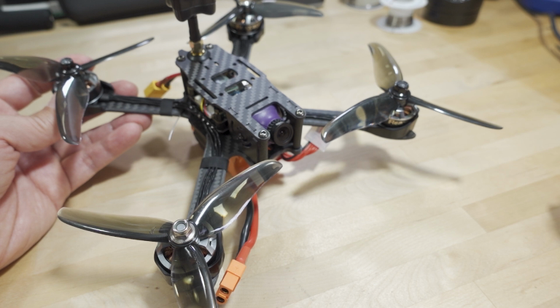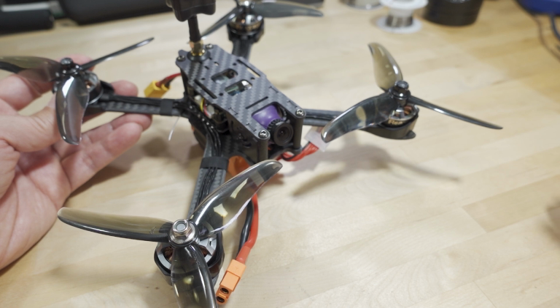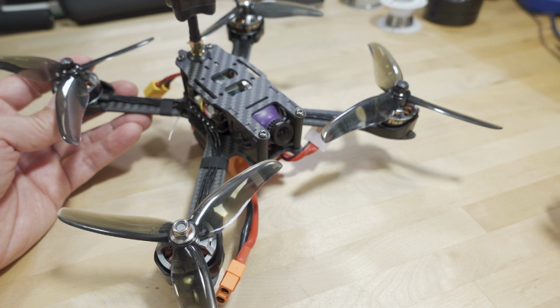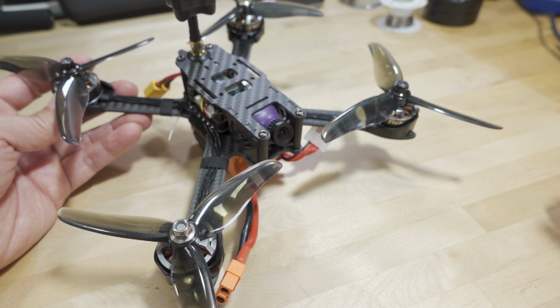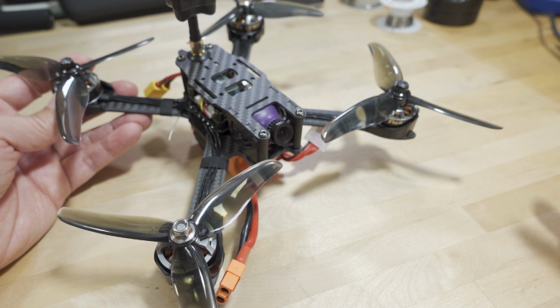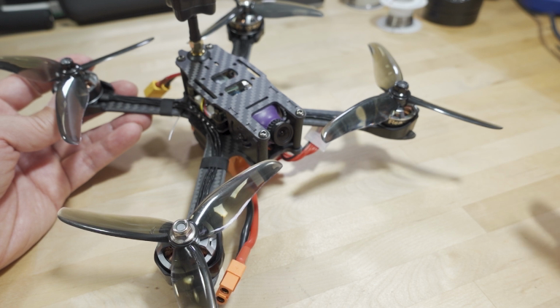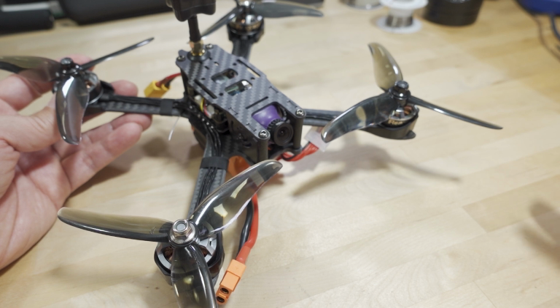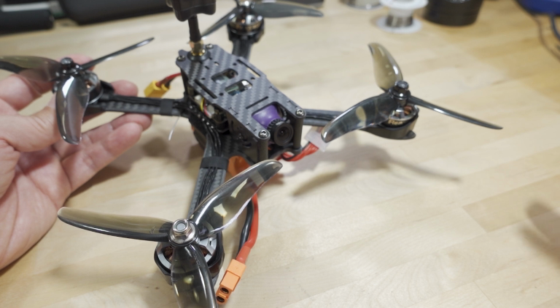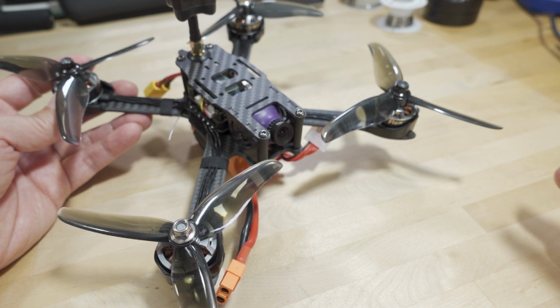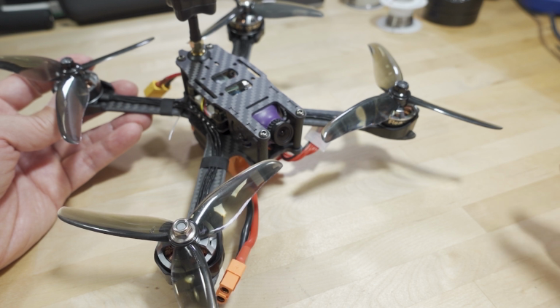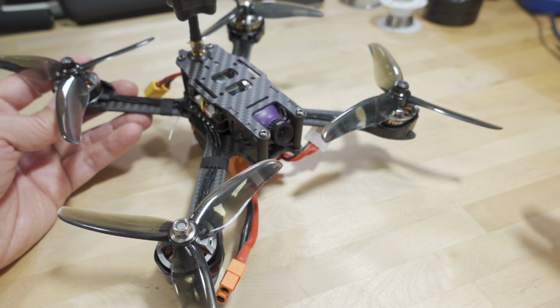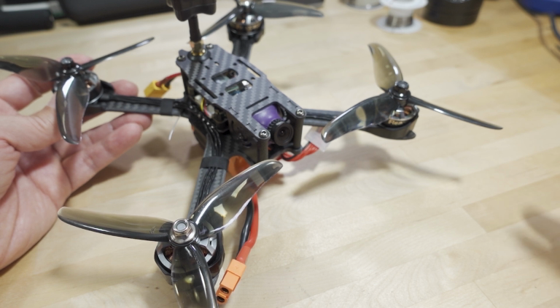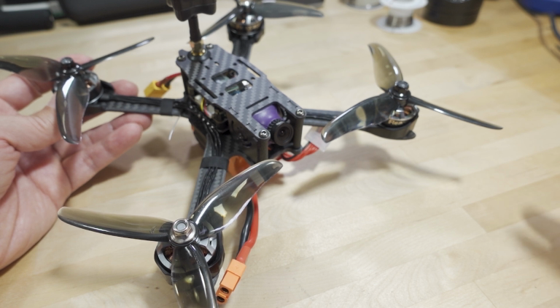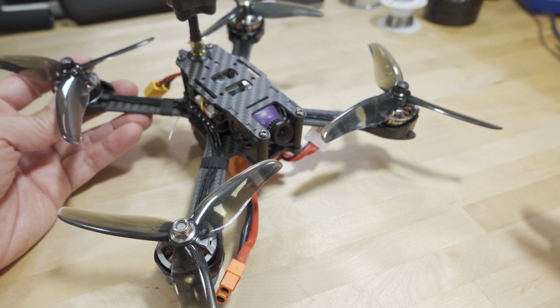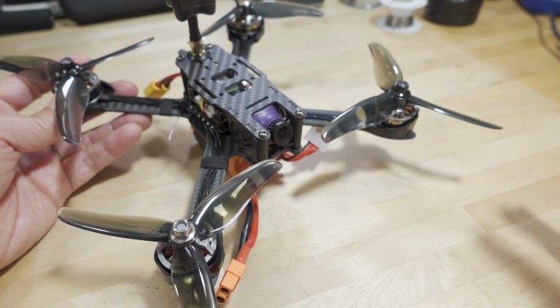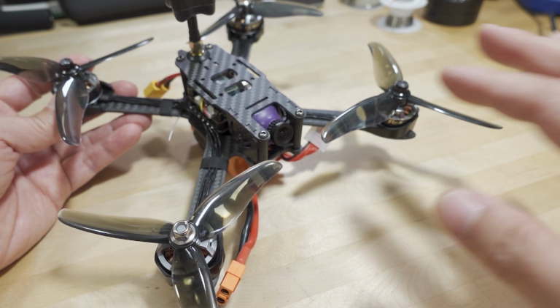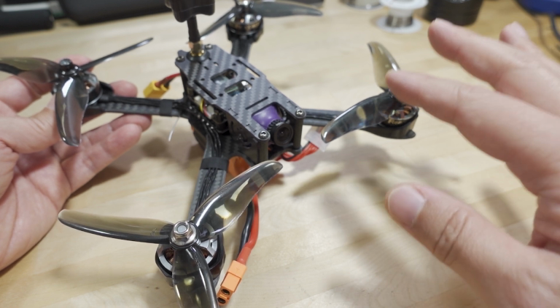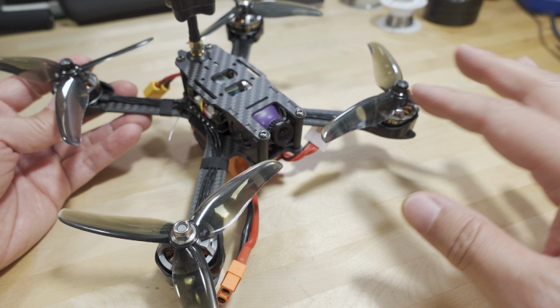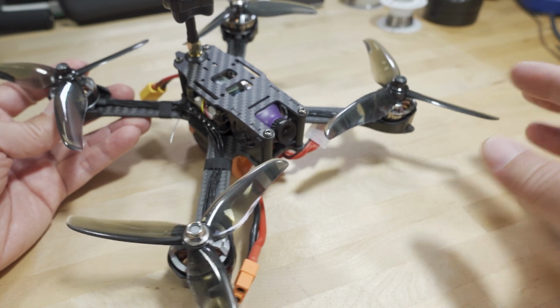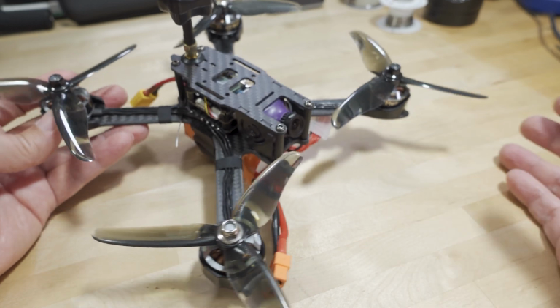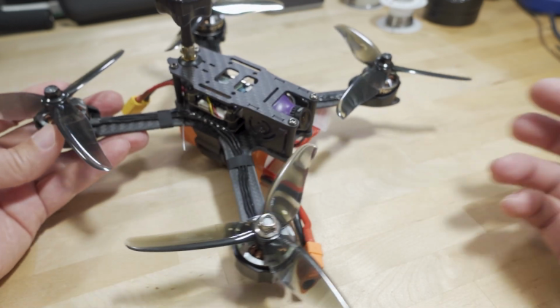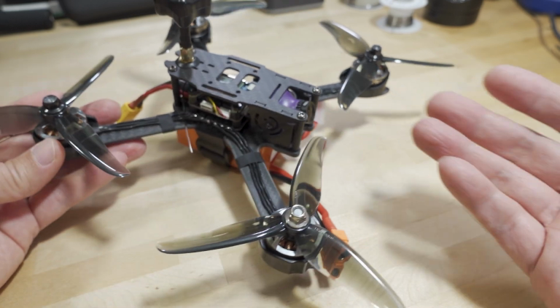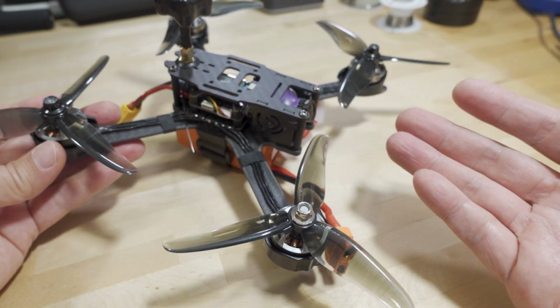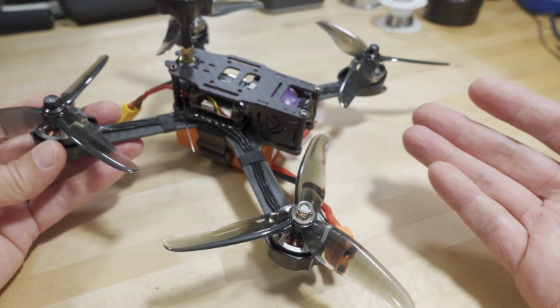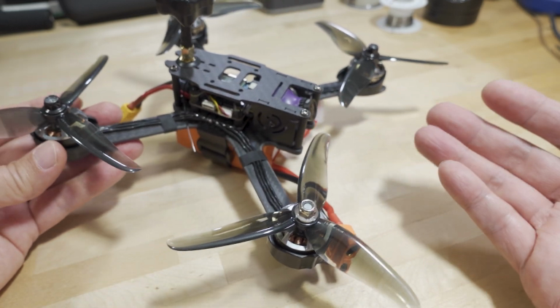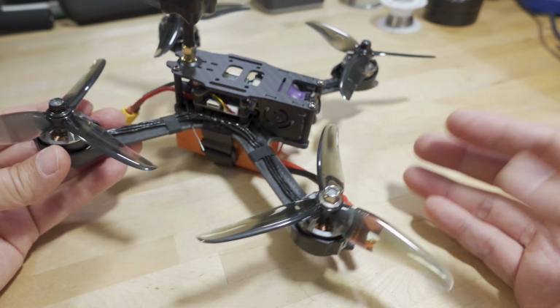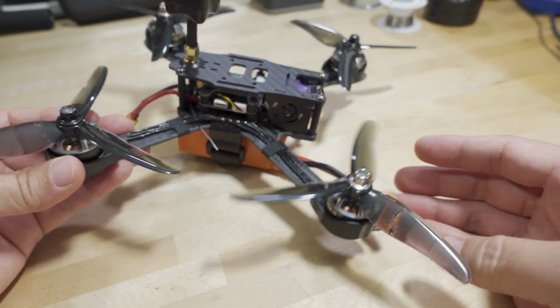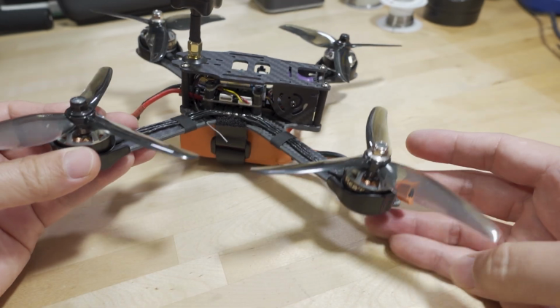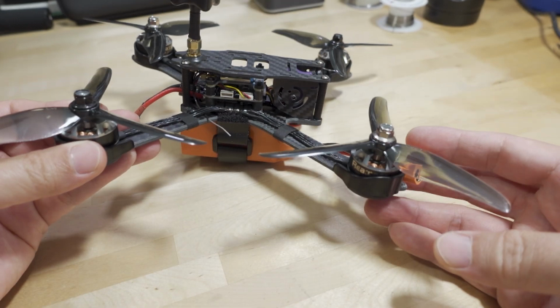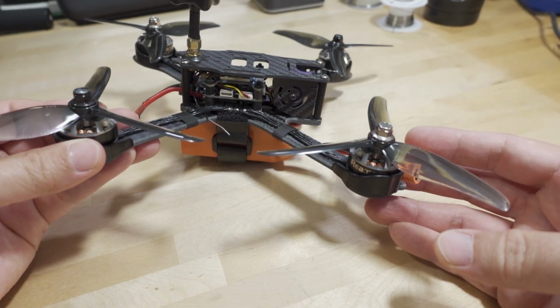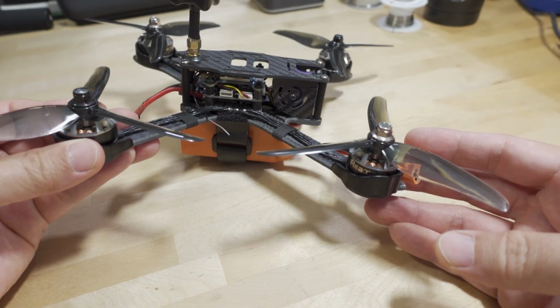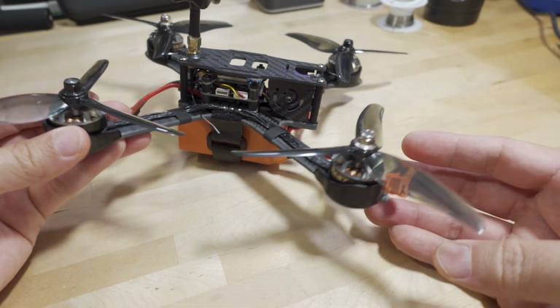That previous one was a 5-inch freestyle drone with the battery on top. This one is a racing-style drone with the battery on the bottom.